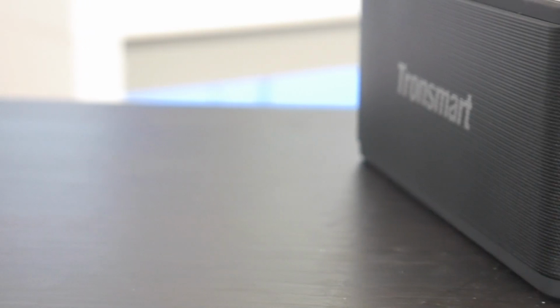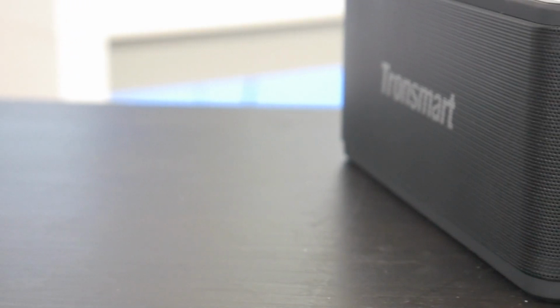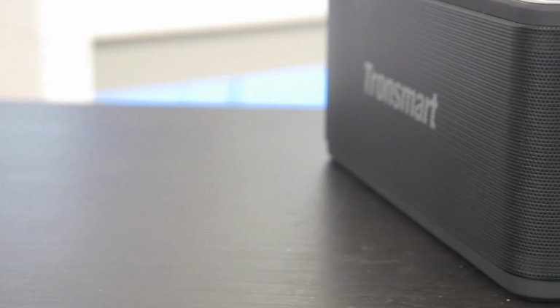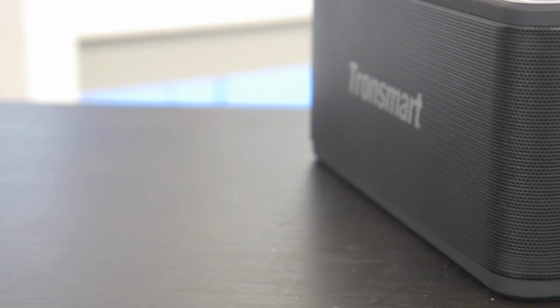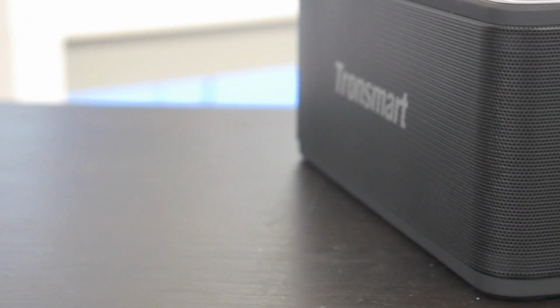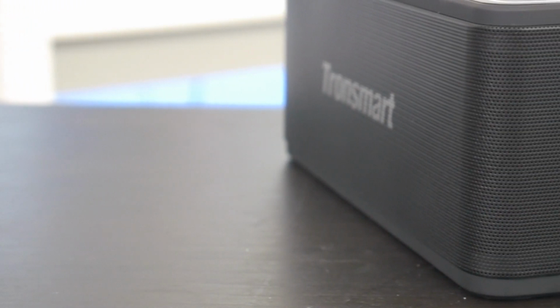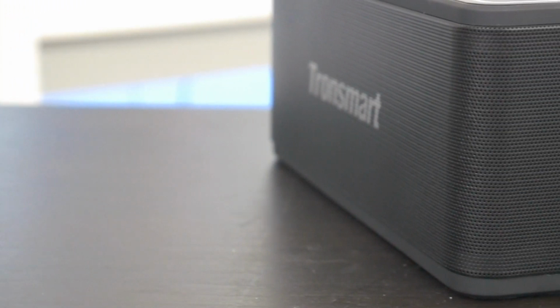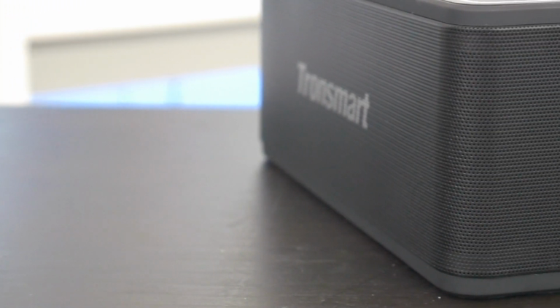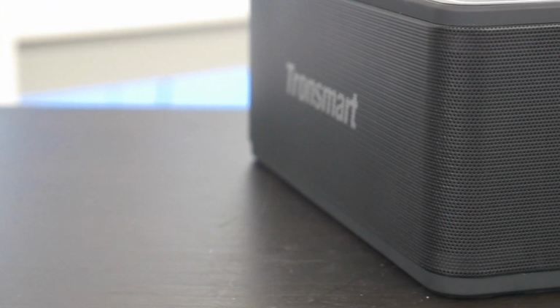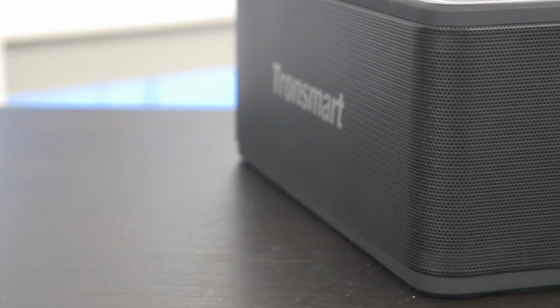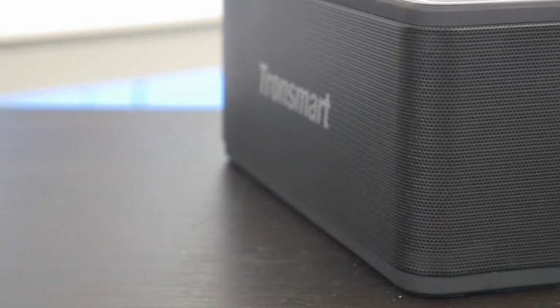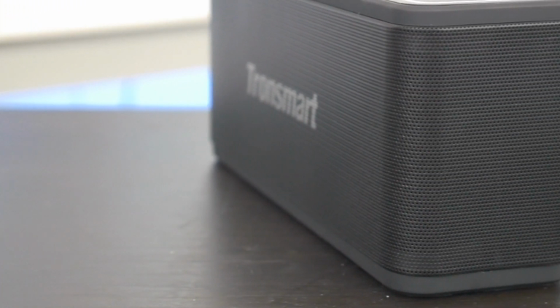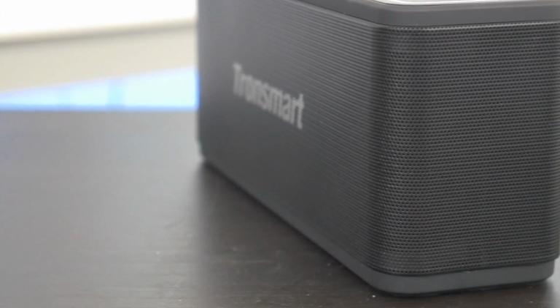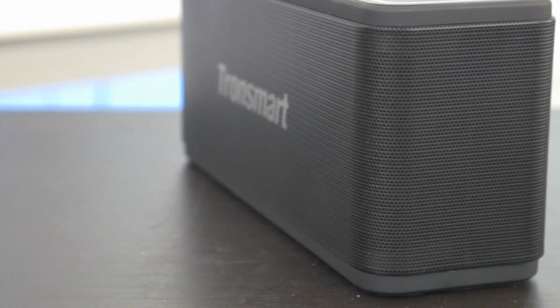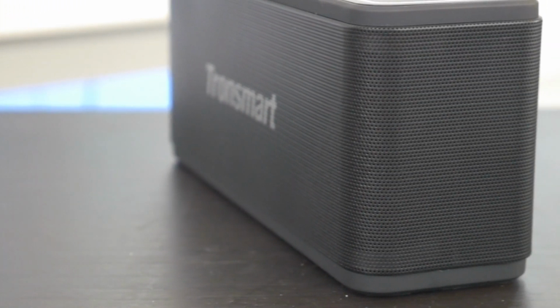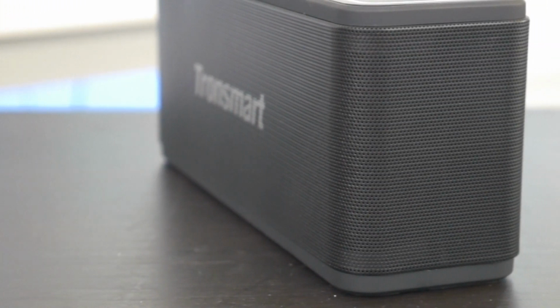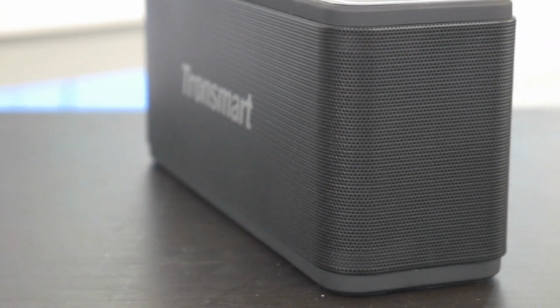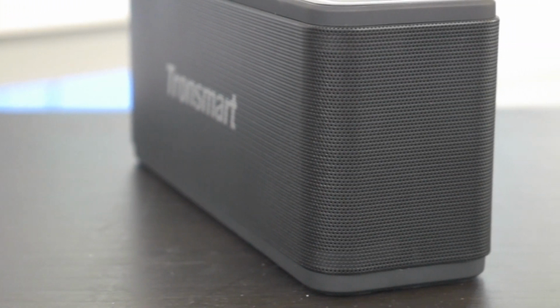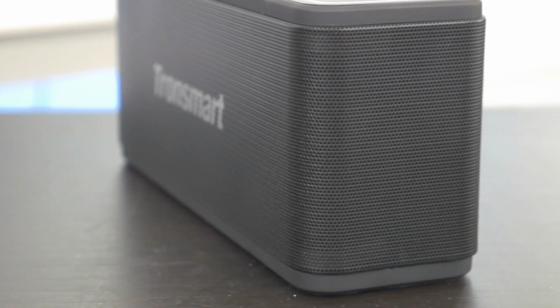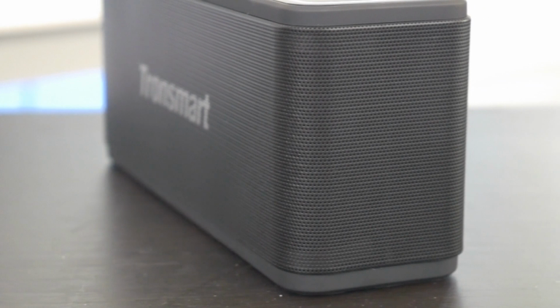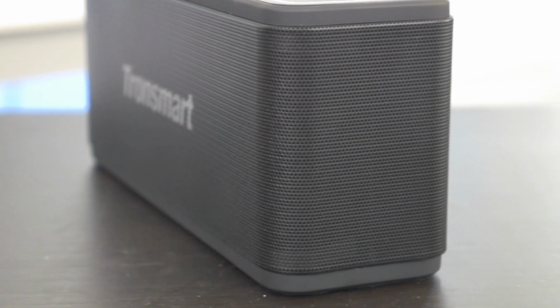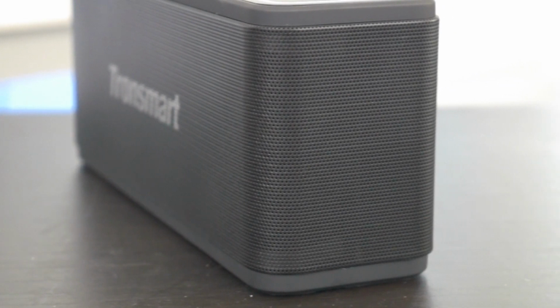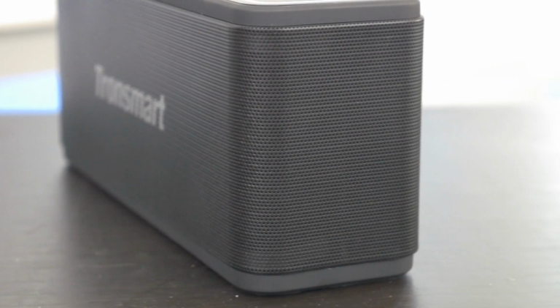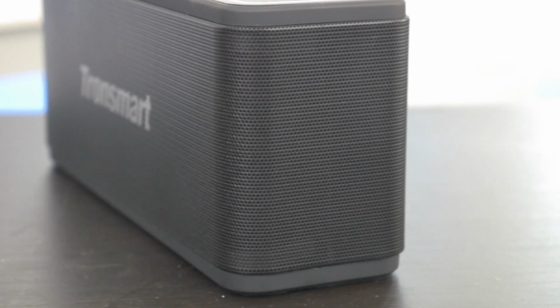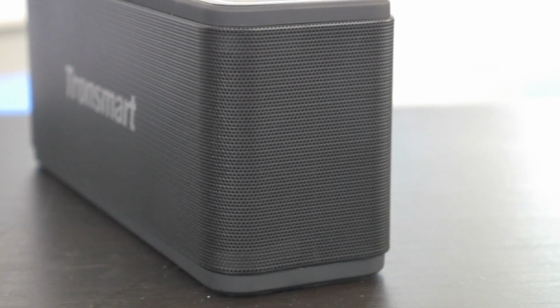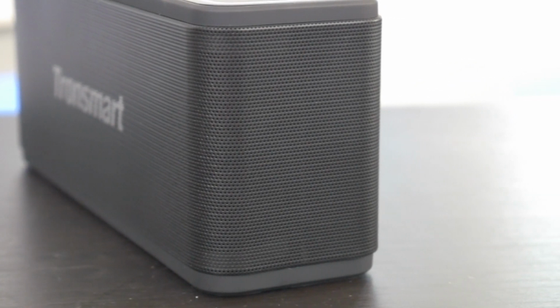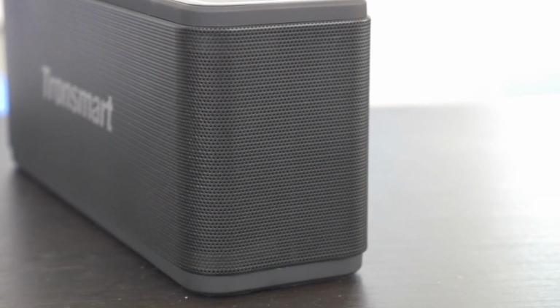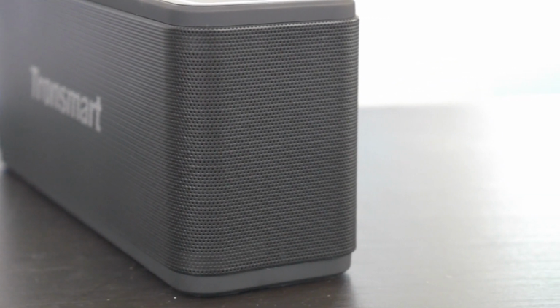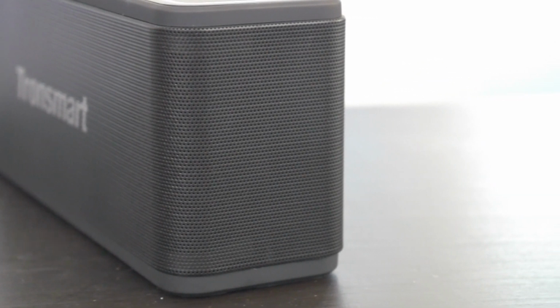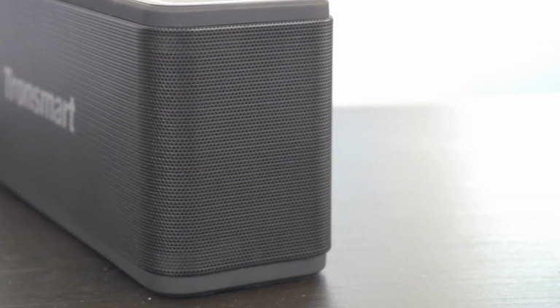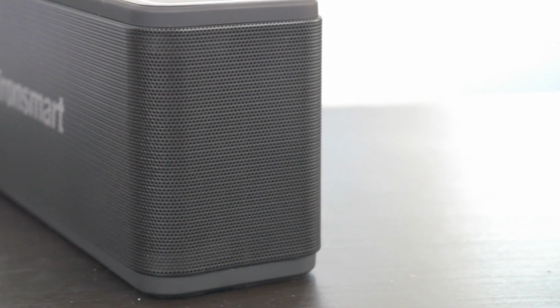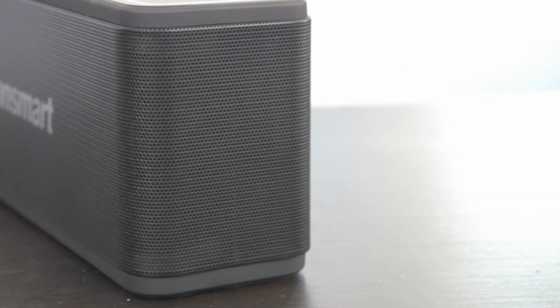So this is the Tronsmart Mega. It's a 40 watt Bluetooth speaker, and I have to say, it's surprised me.